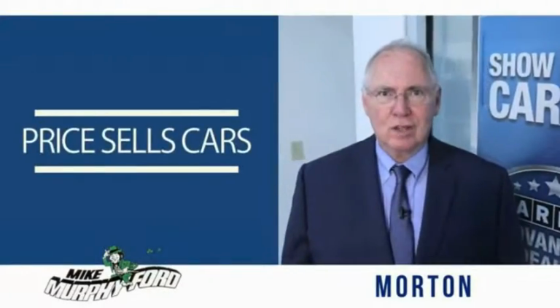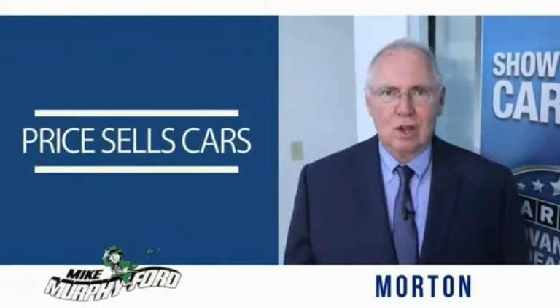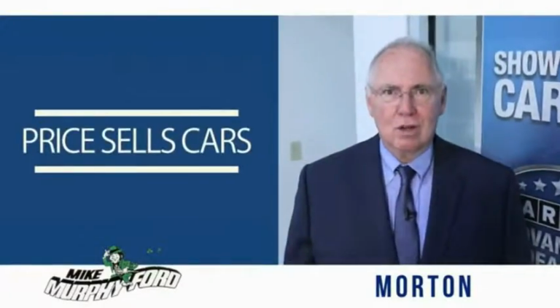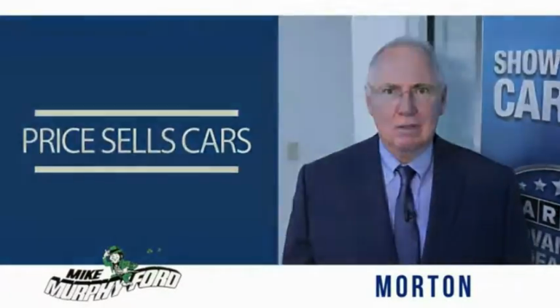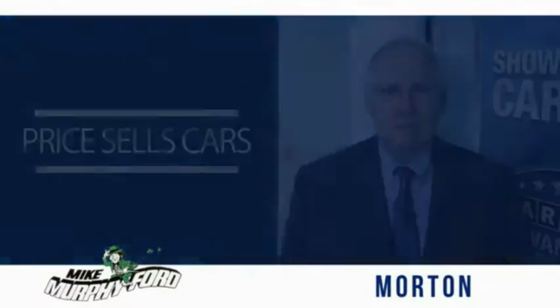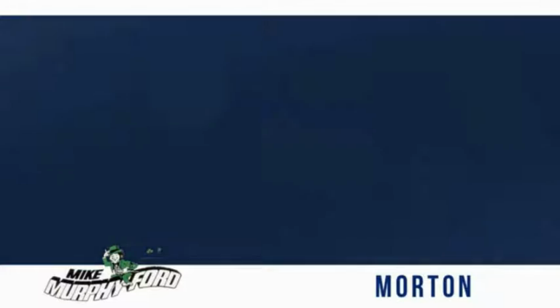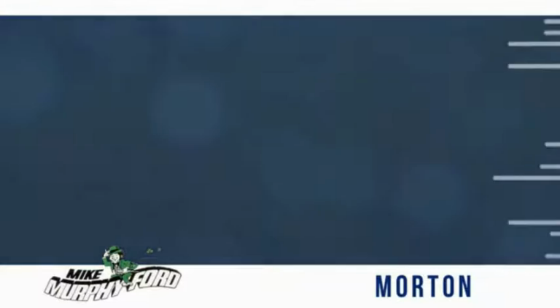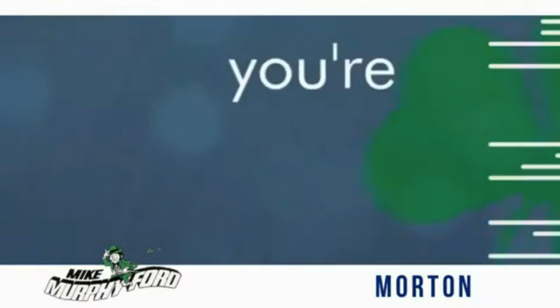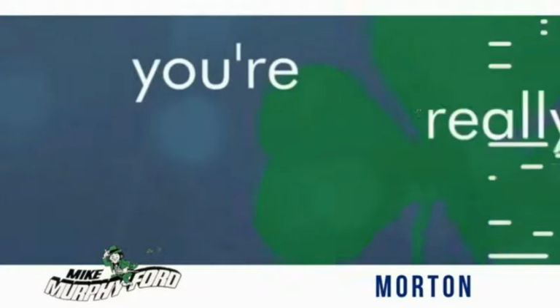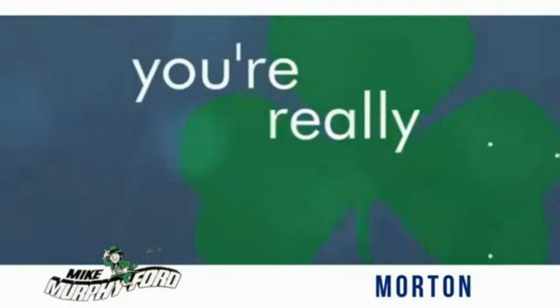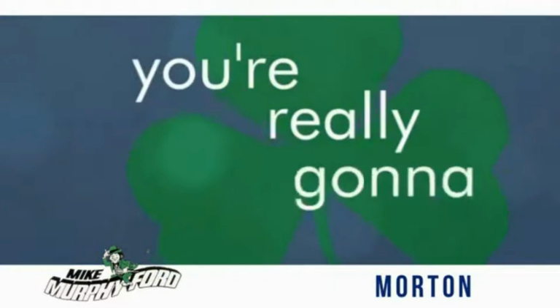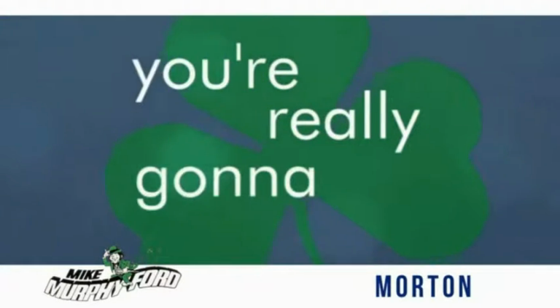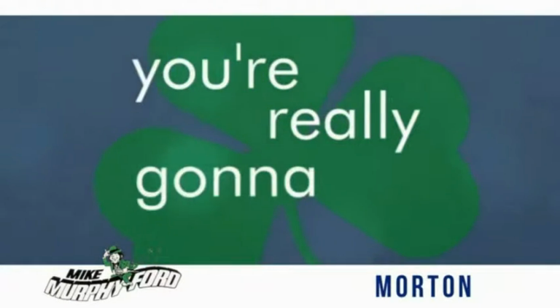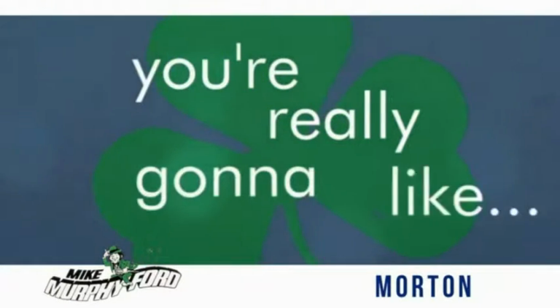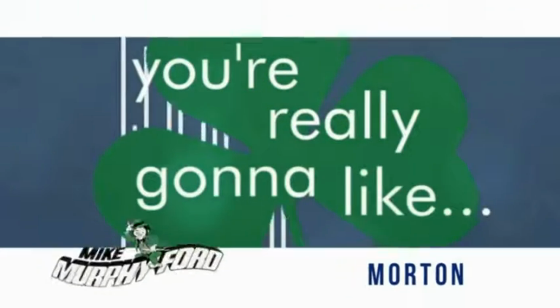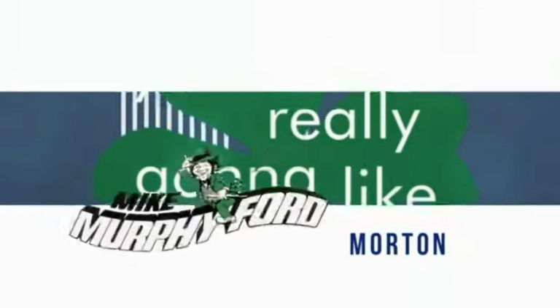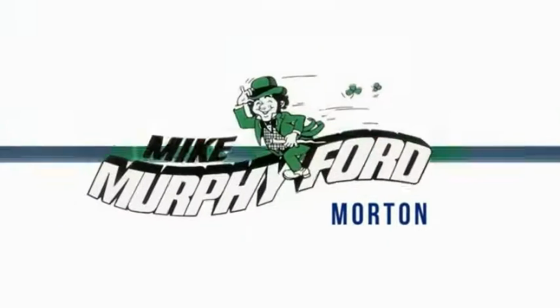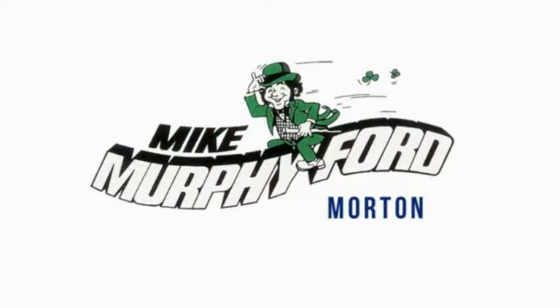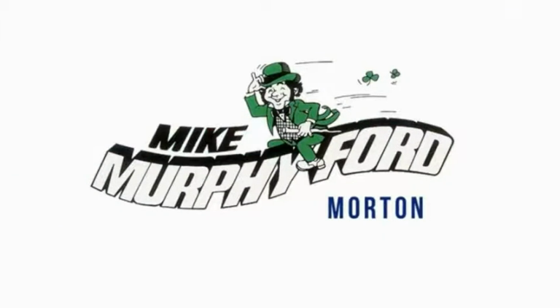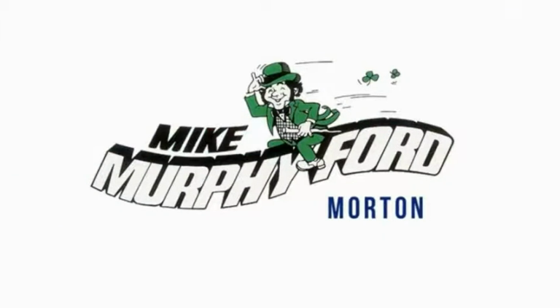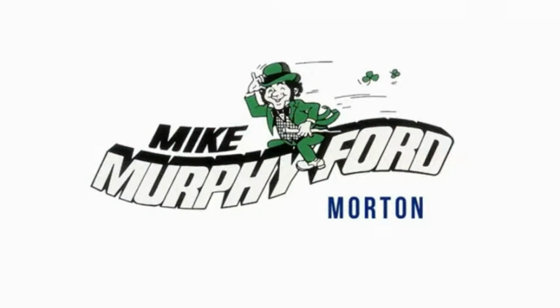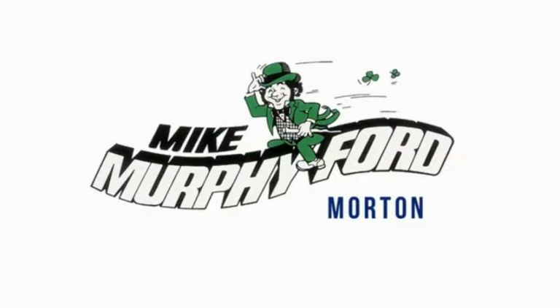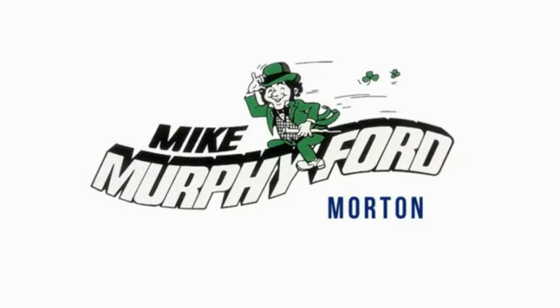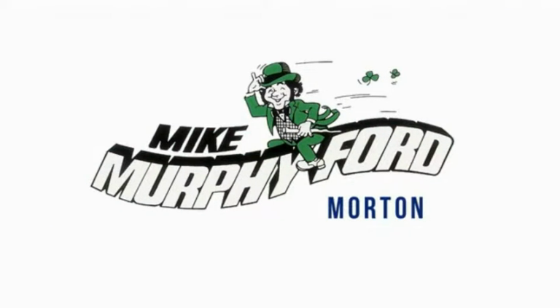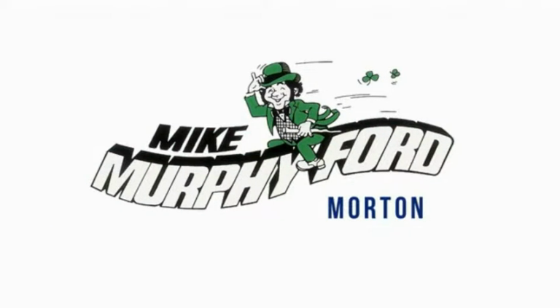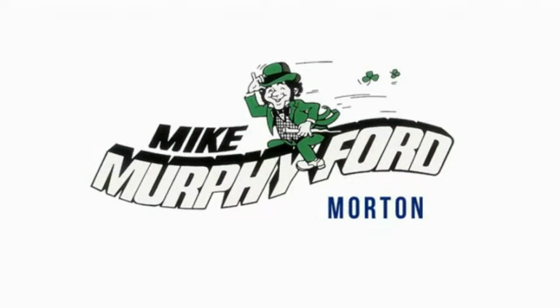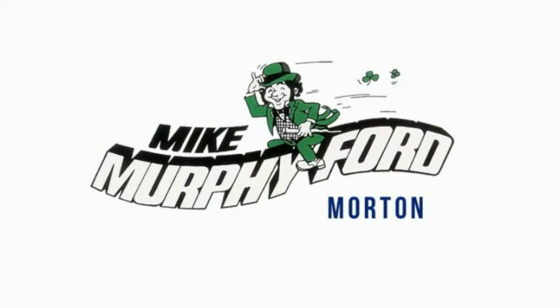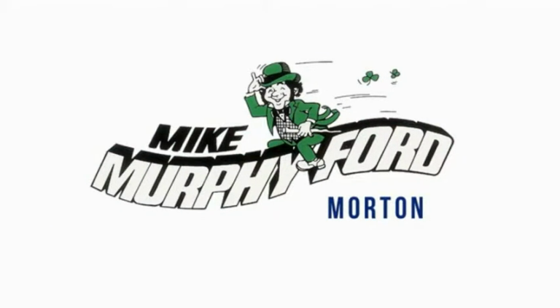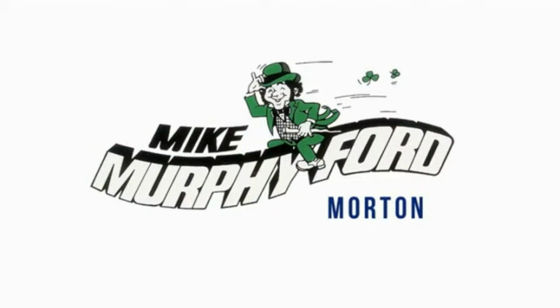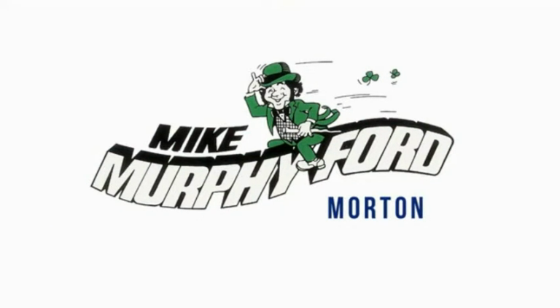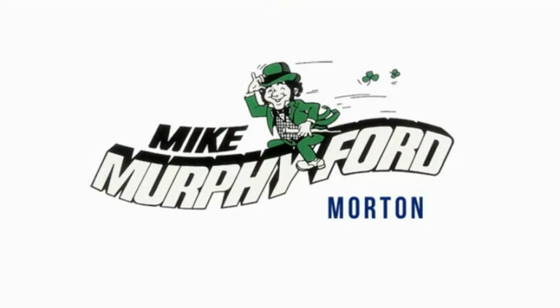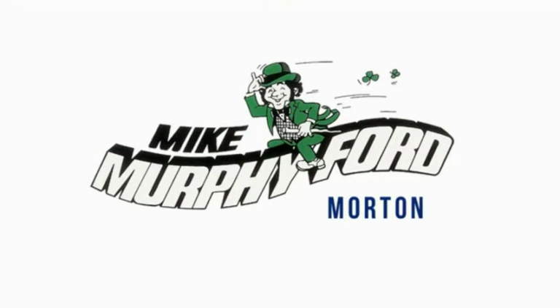Price sells cars. You're really gonna like buying from Mike Murphy Ford.